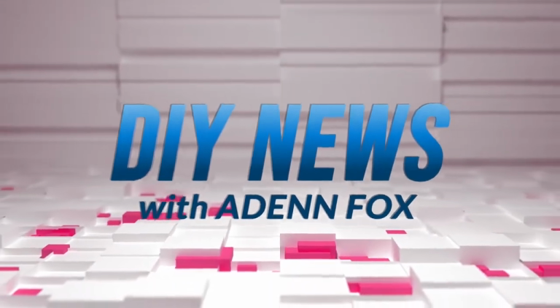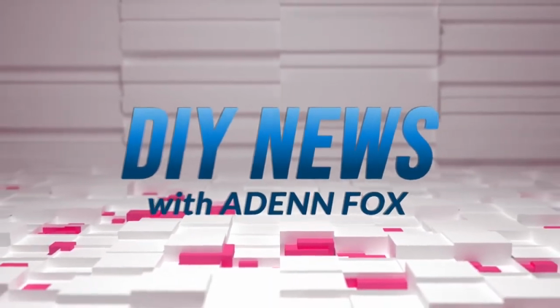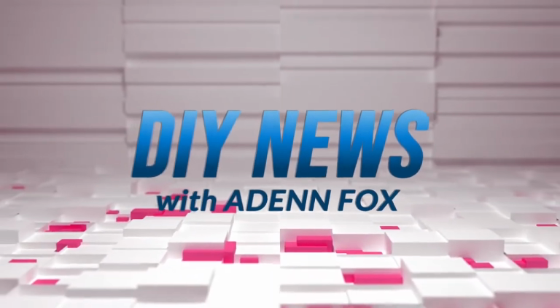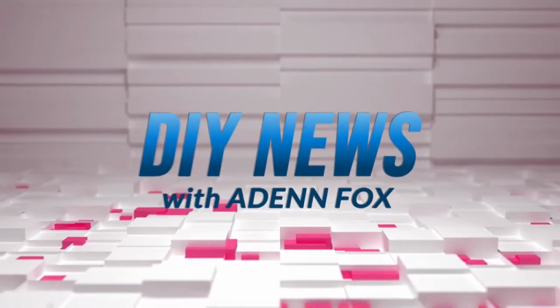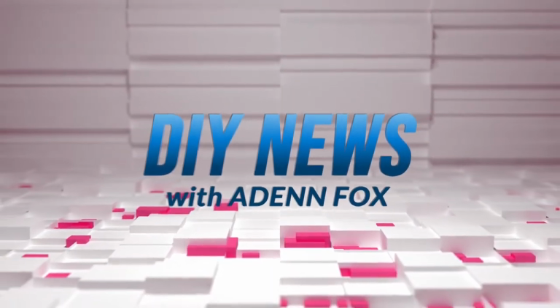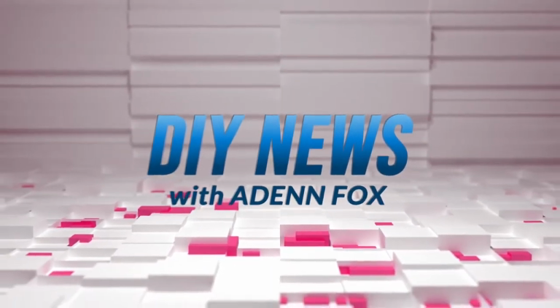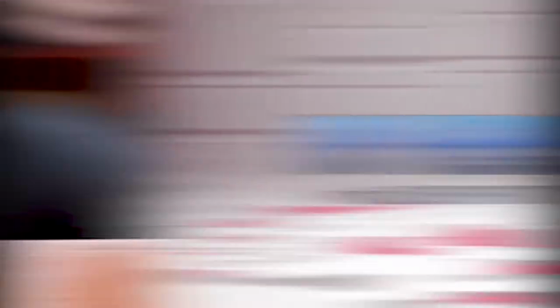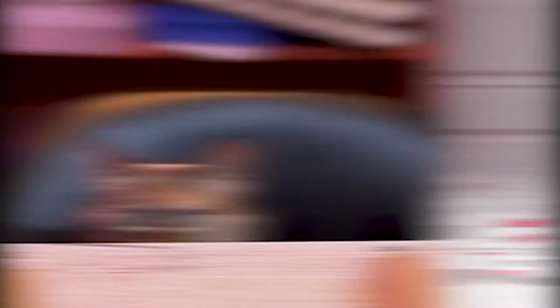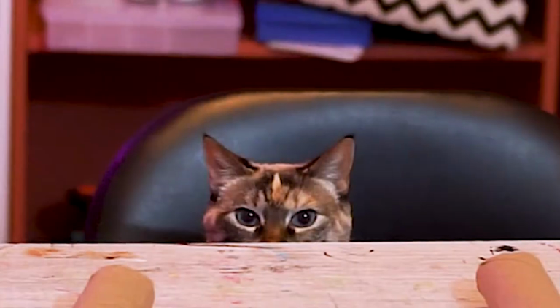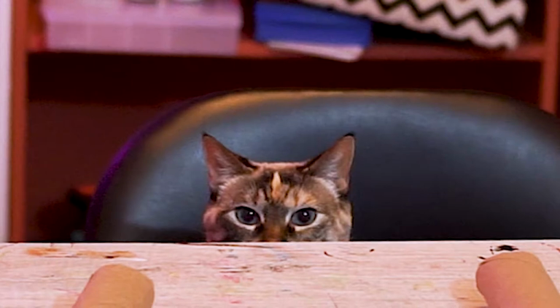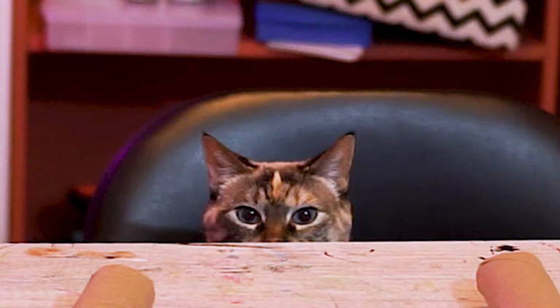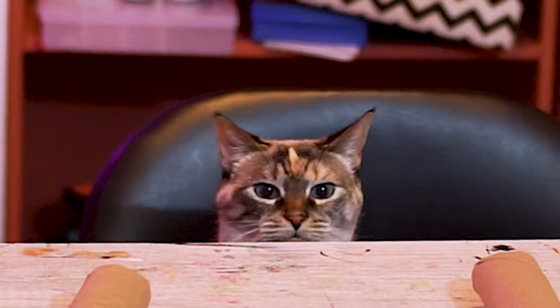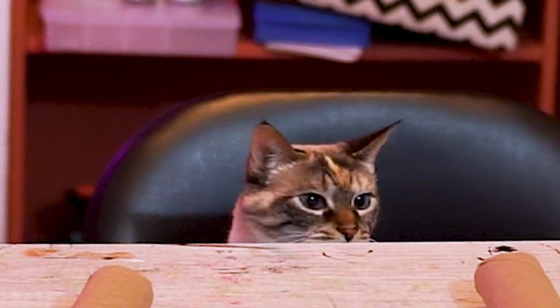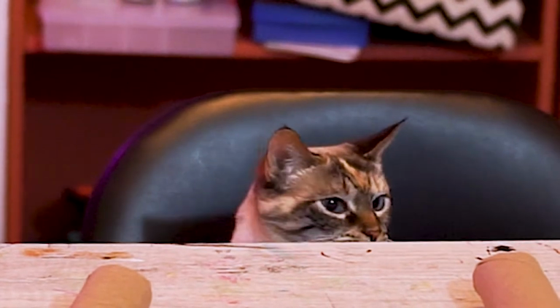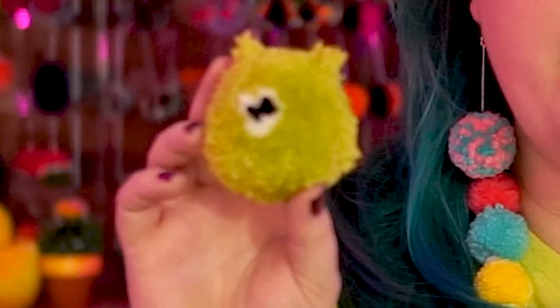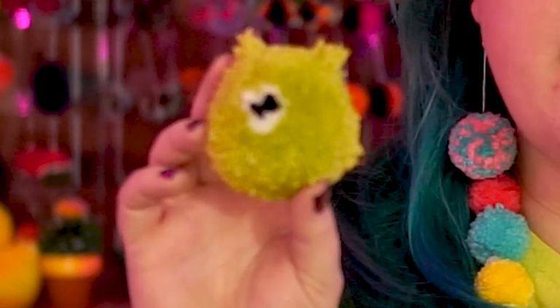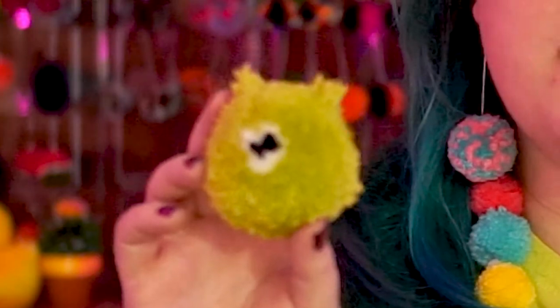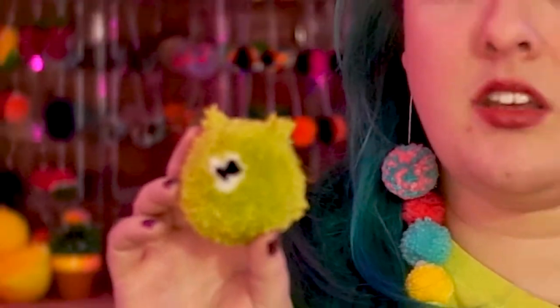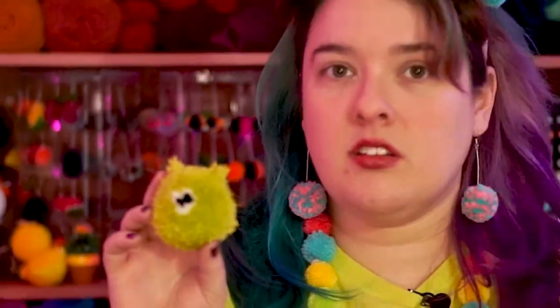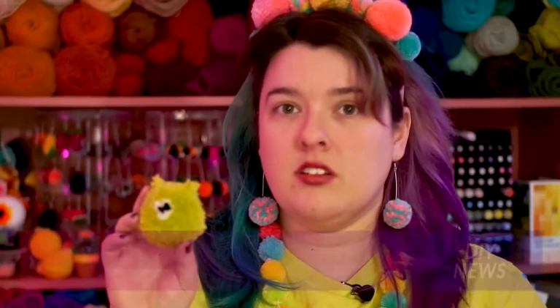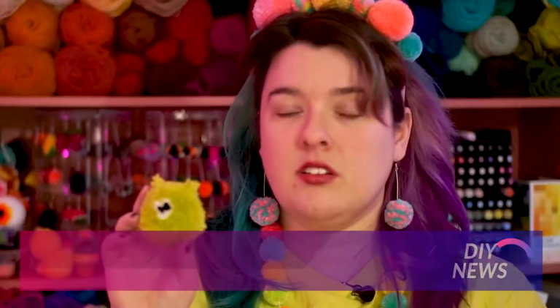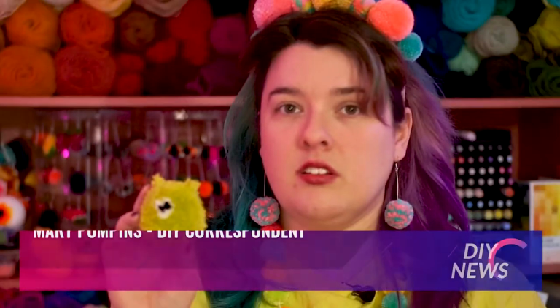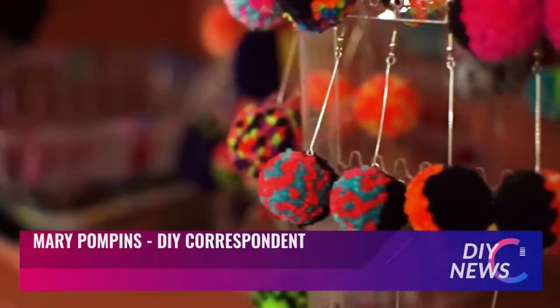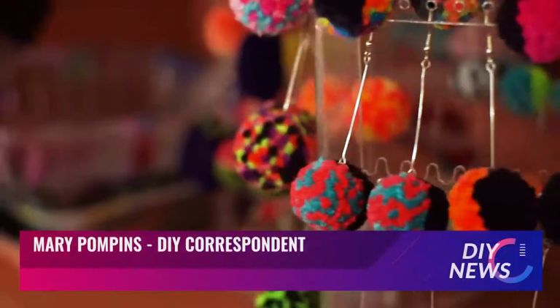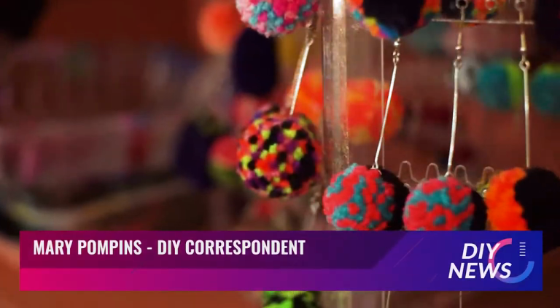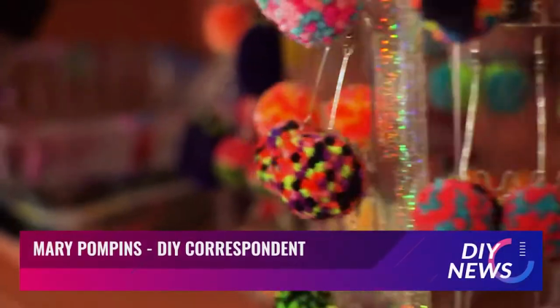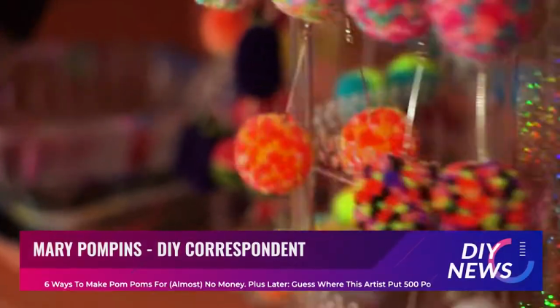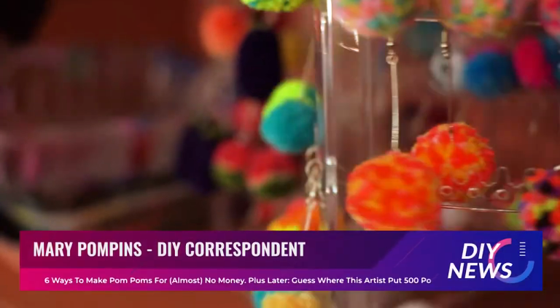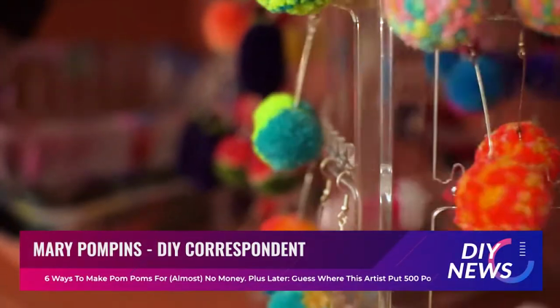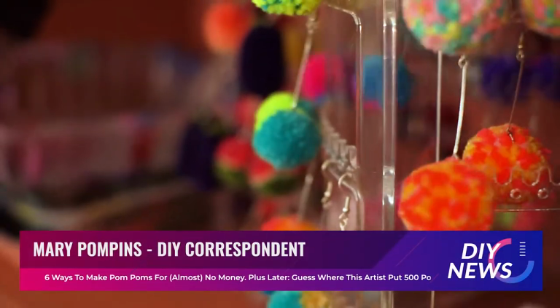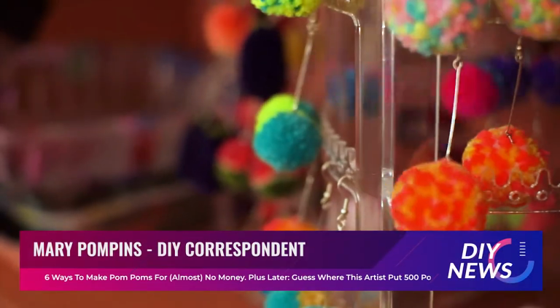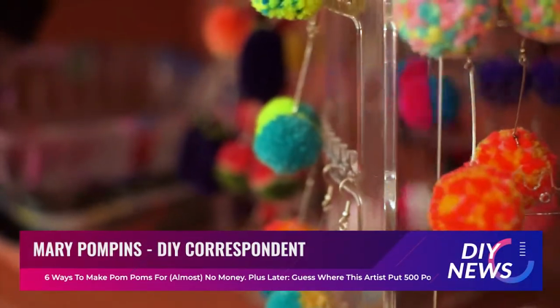This is DIY News, and in tonight's story, we take you into the world of pom-poms. Our field correspondent has the story.